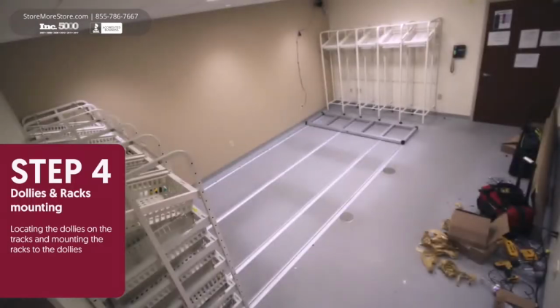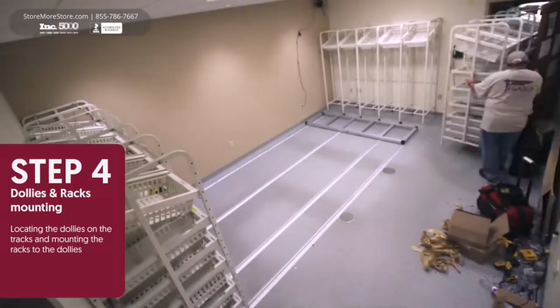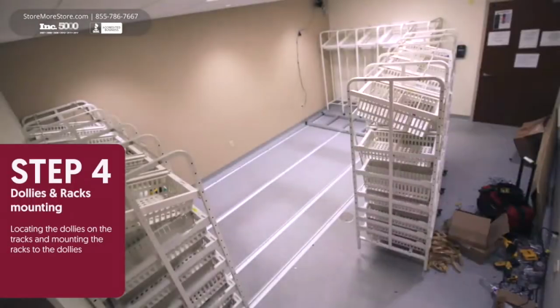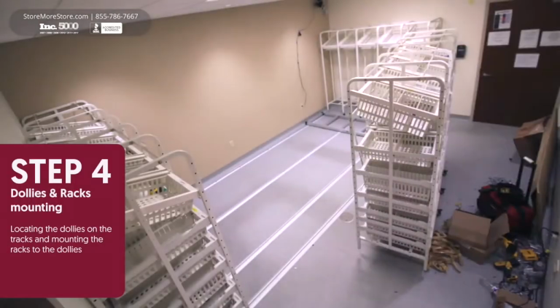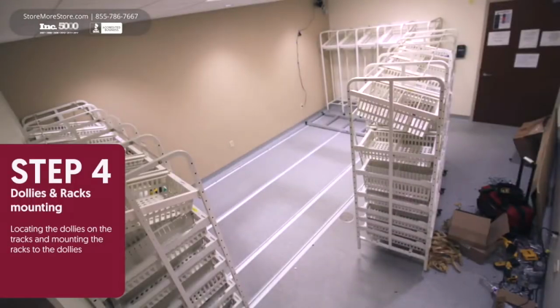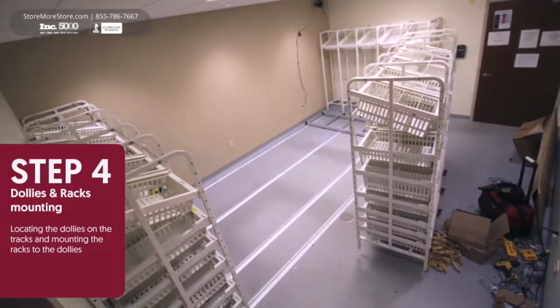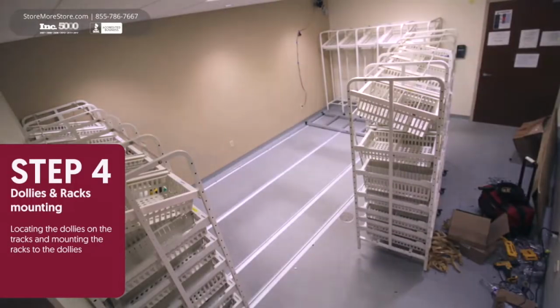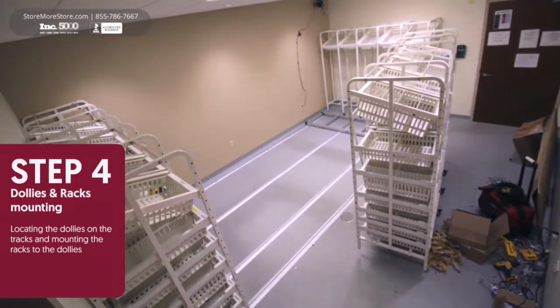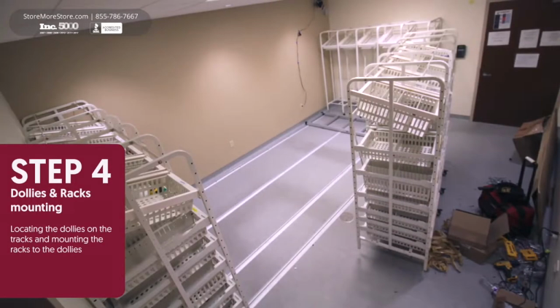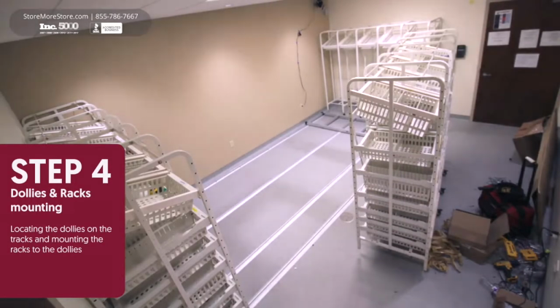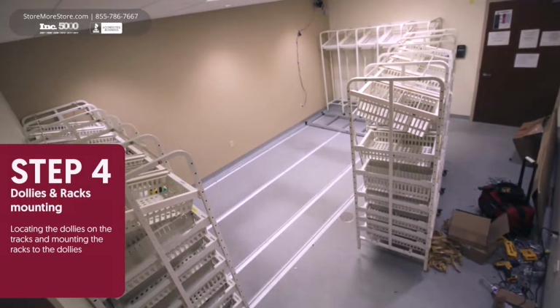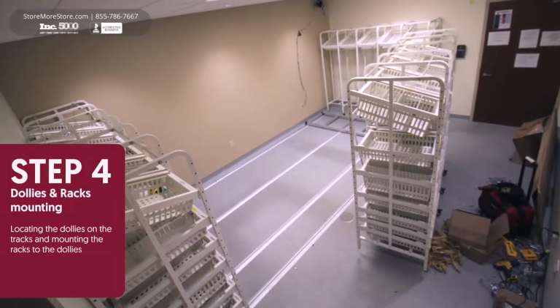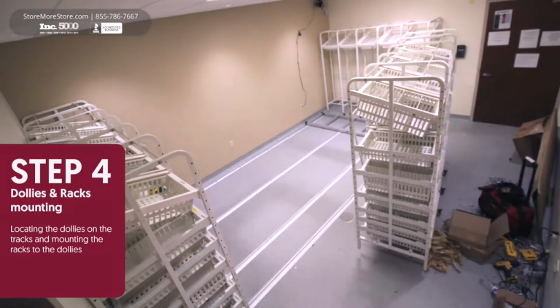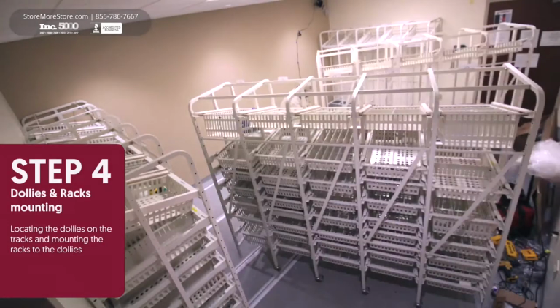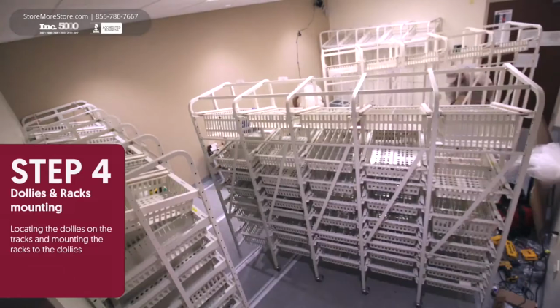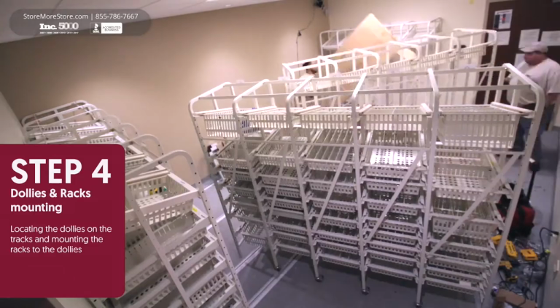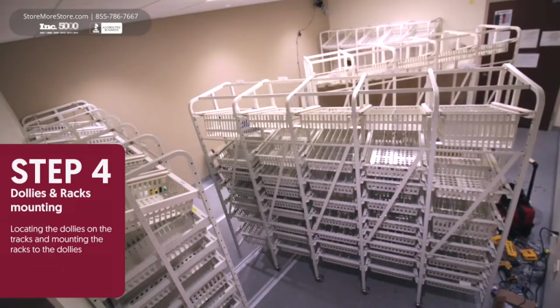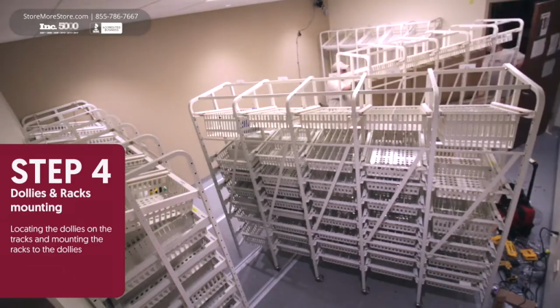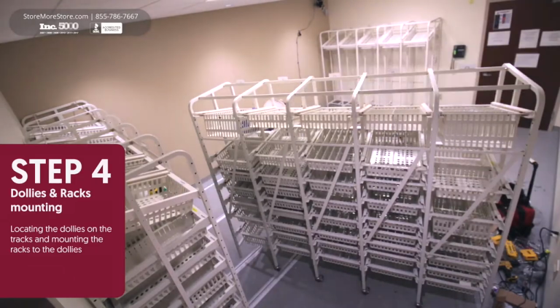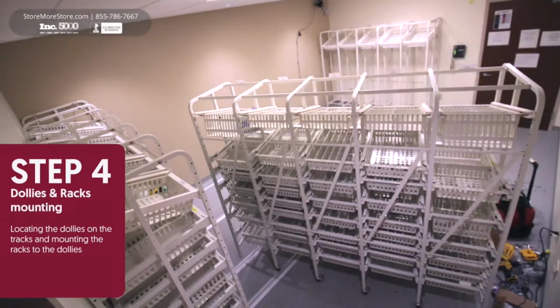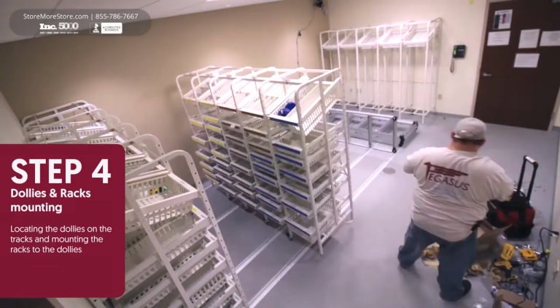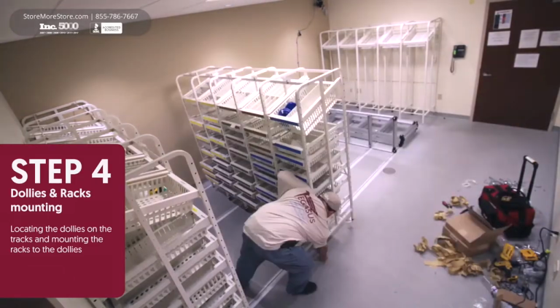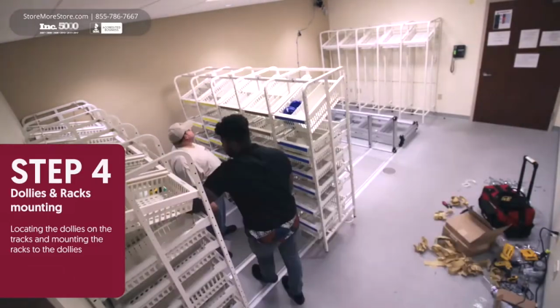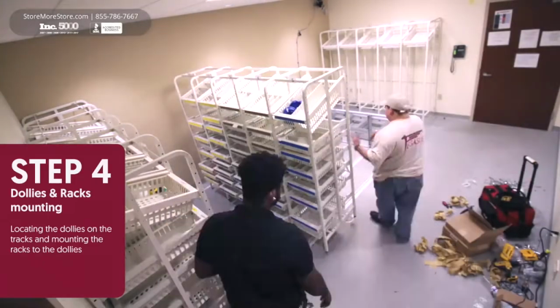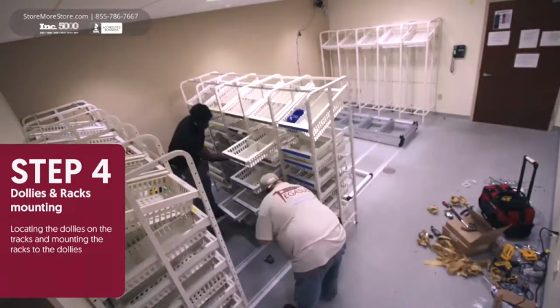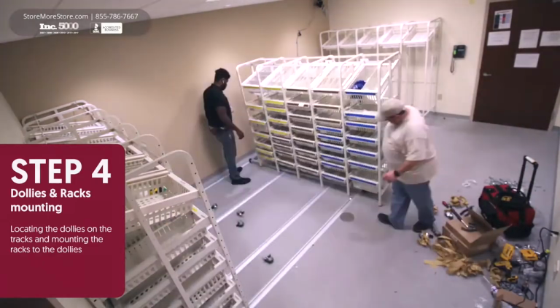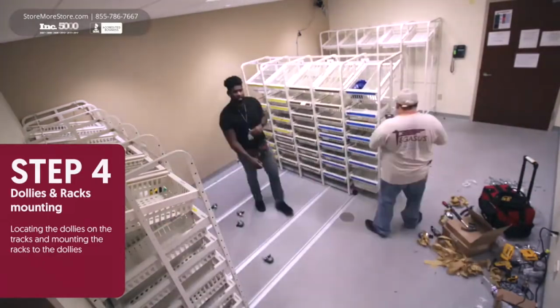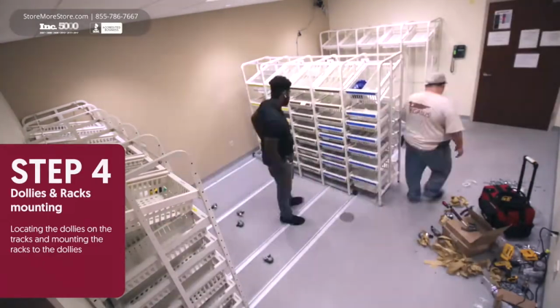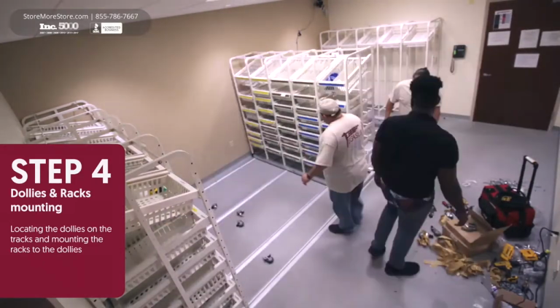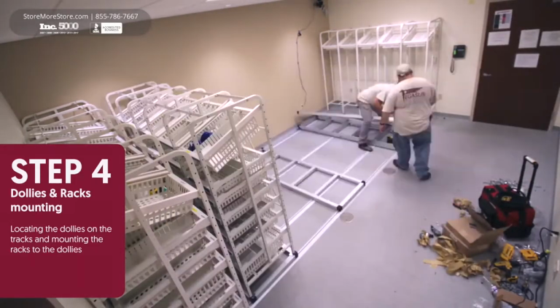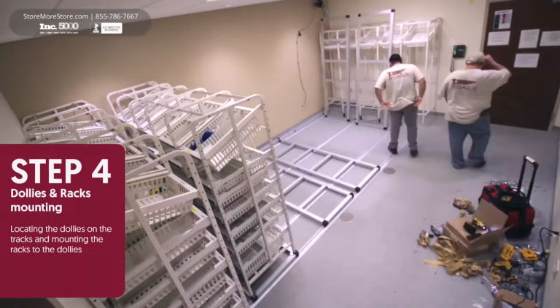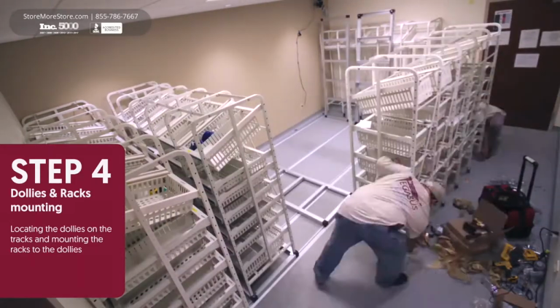Step 4: Dollies are mounted on the tracks and racks are mounted on the dollies.